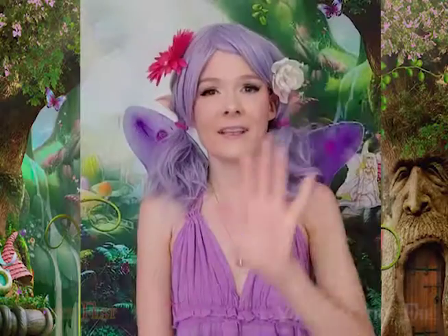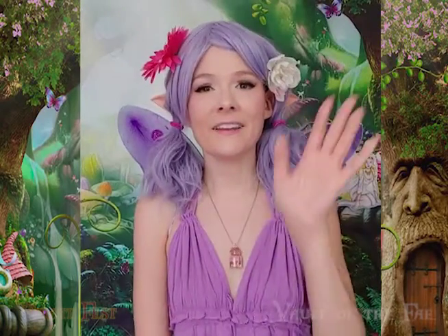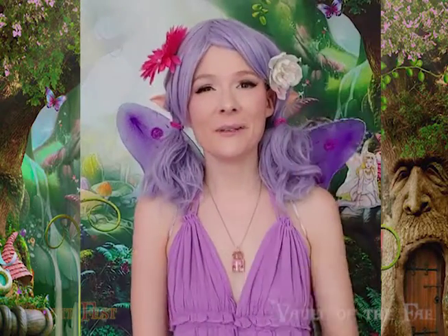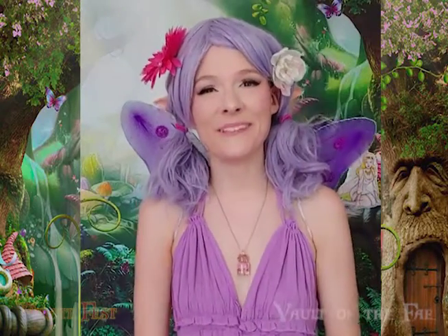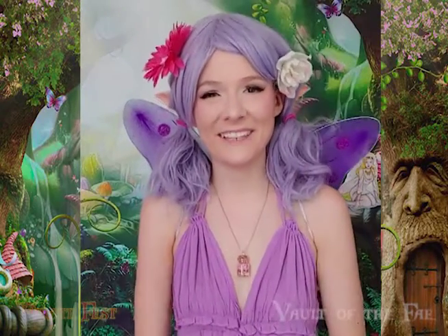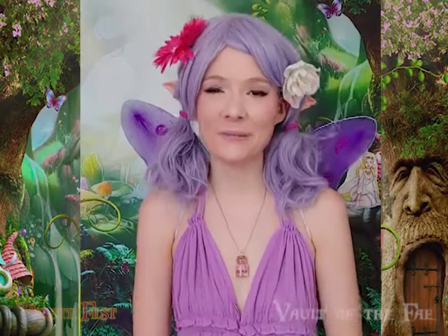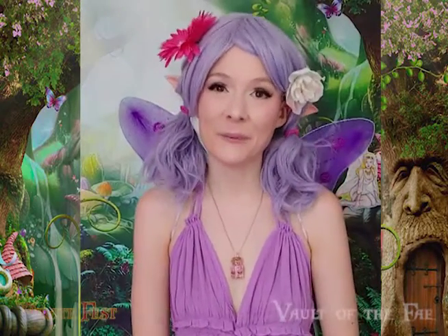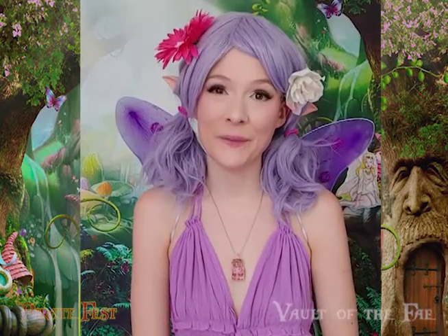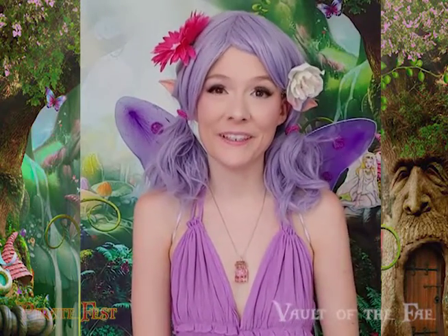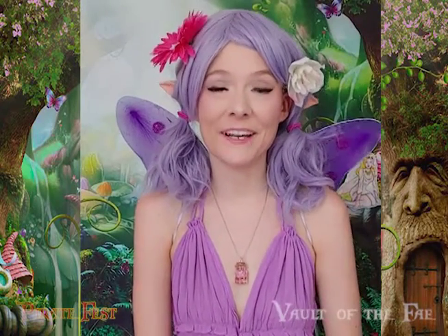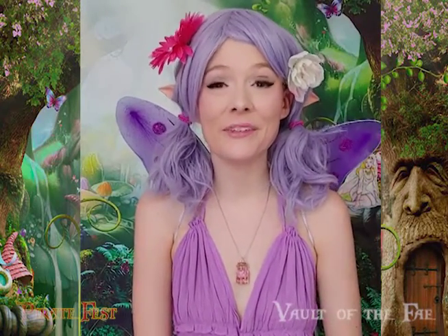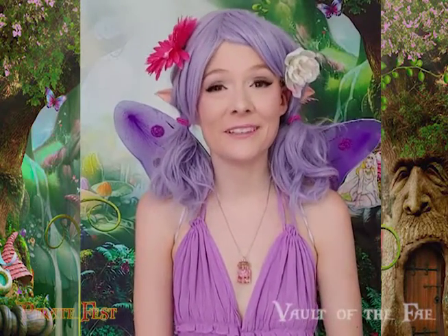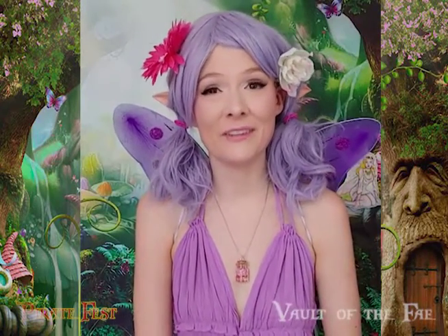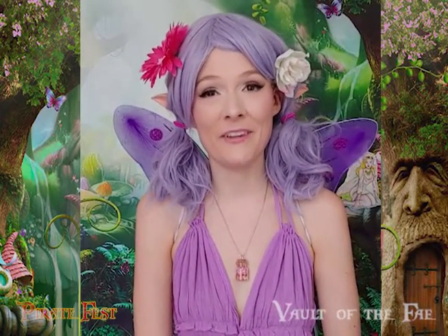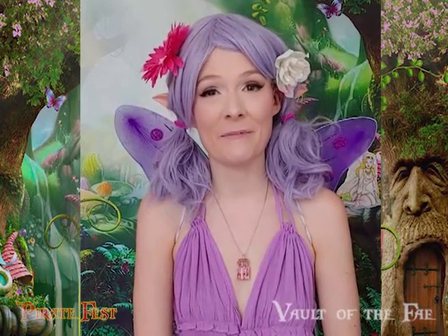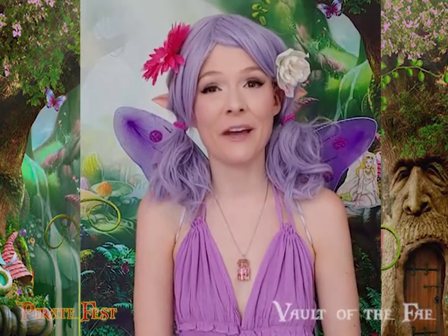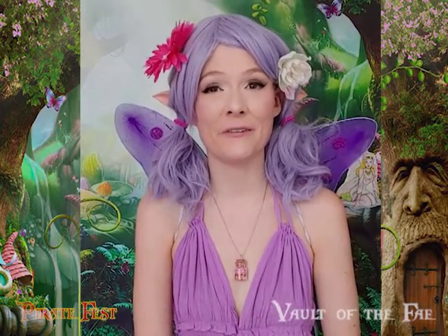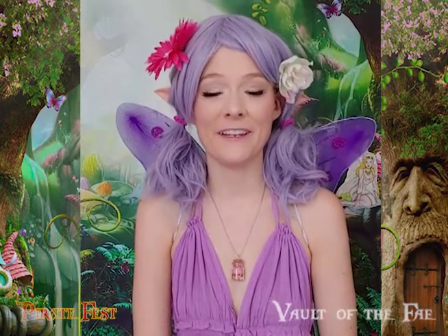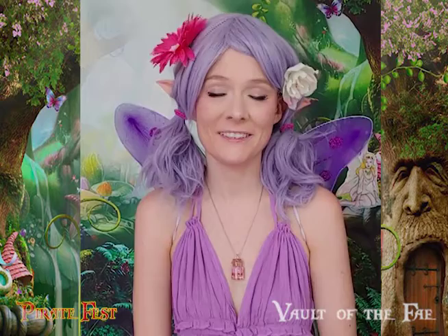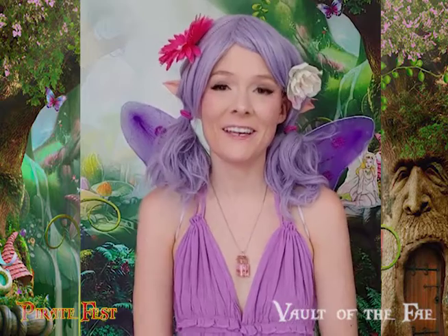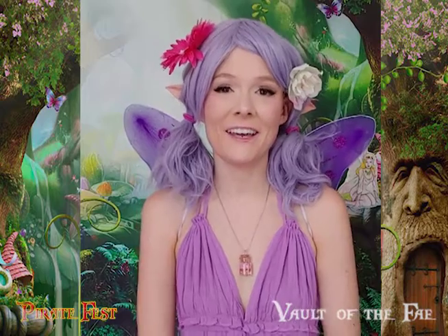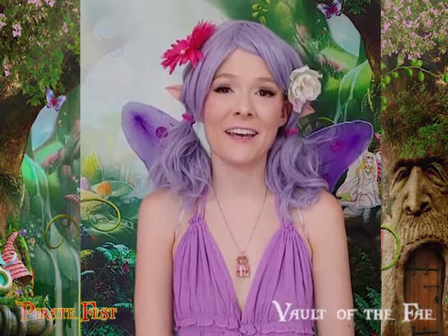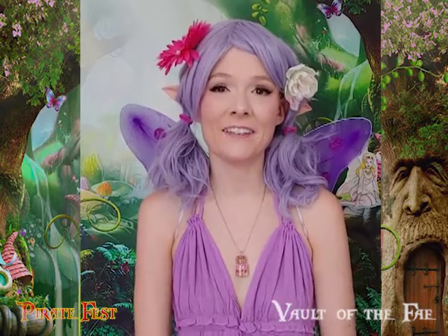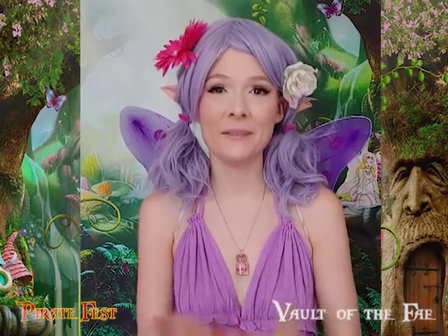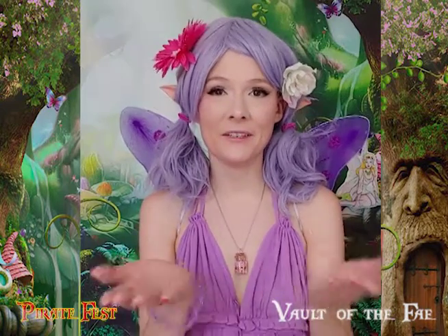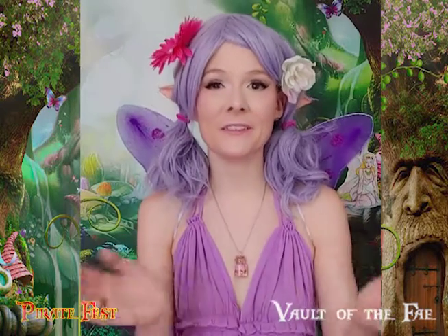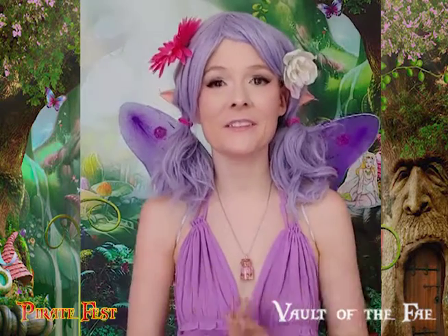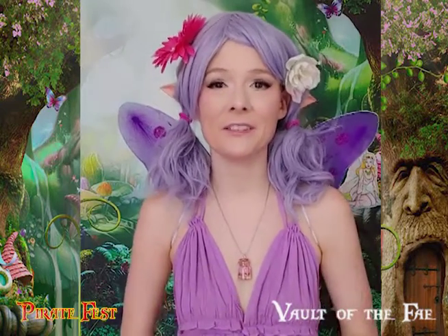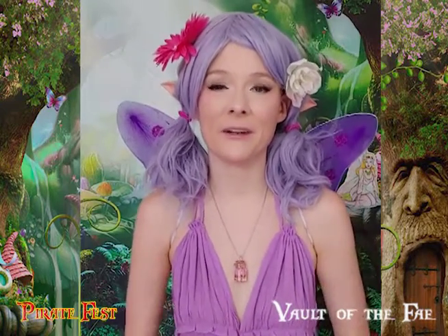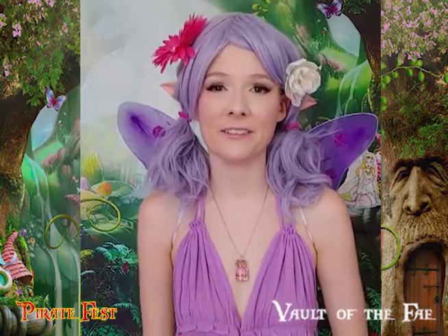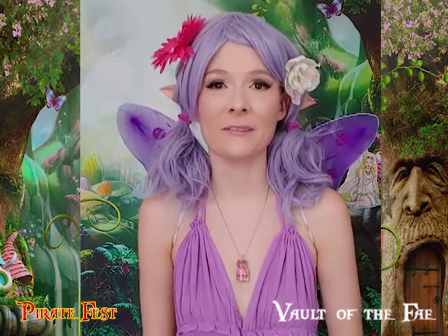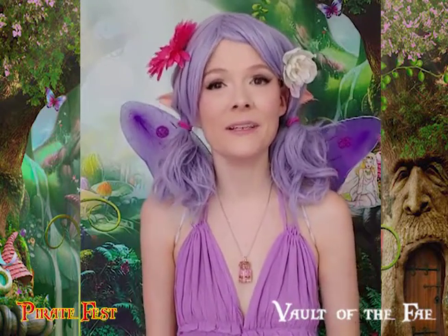Hello humans, I'm Stormi and I'm with the Guild of the Fae at Pirate Fest and I'm here to talk to you guys a little bit.